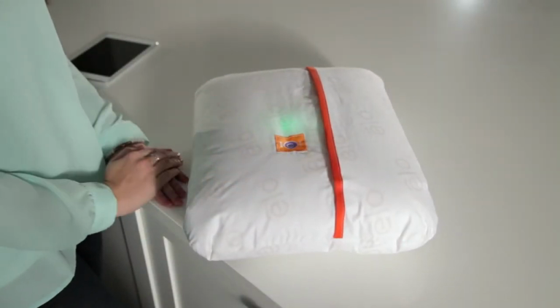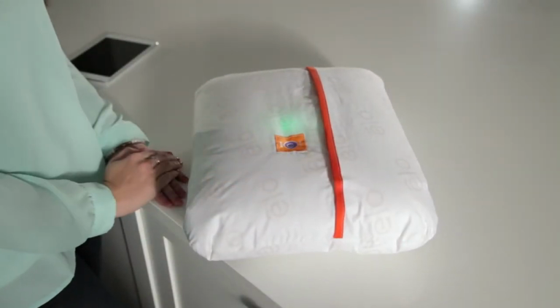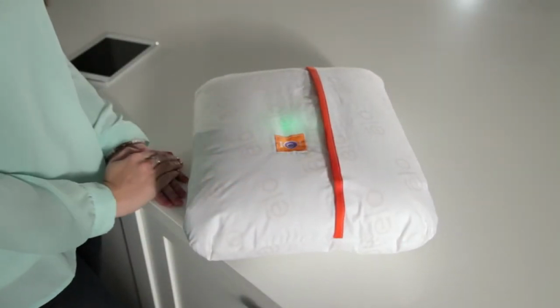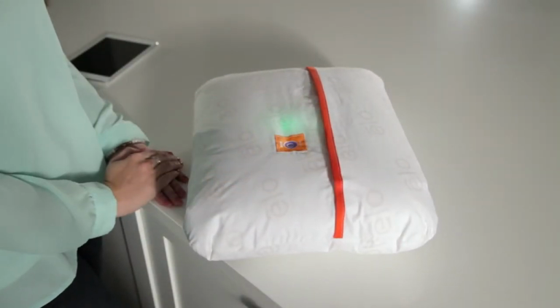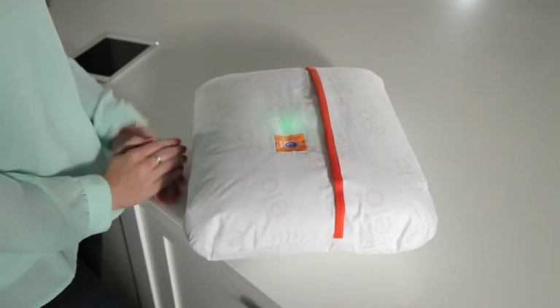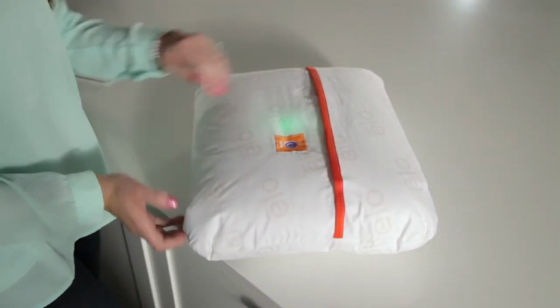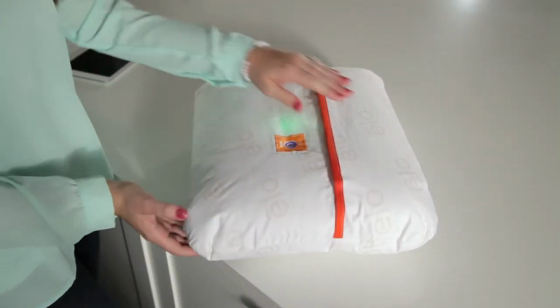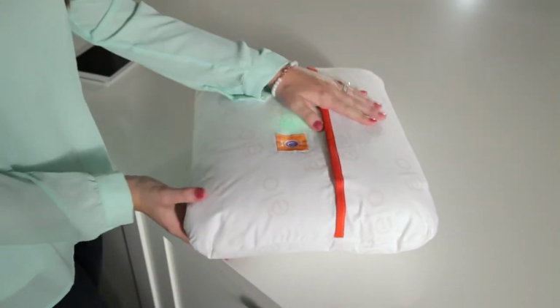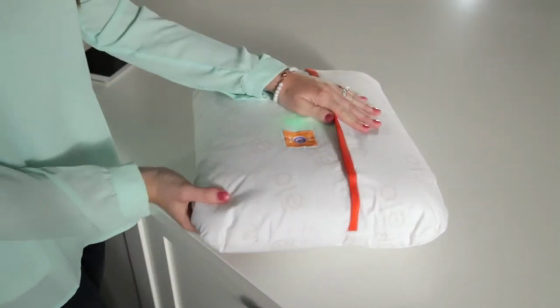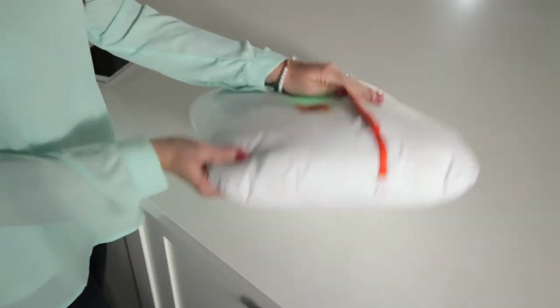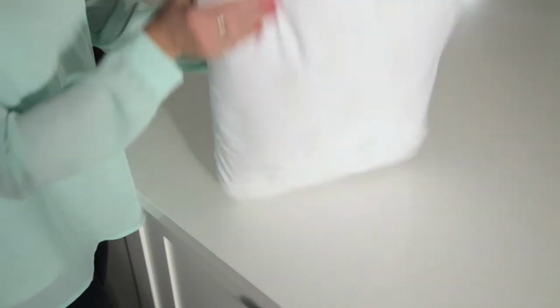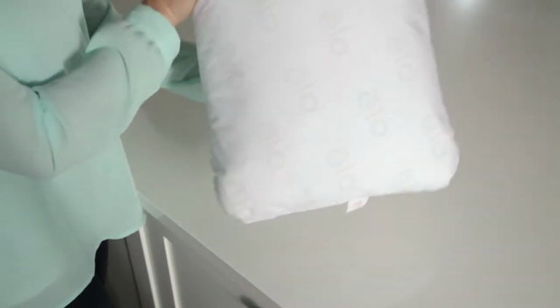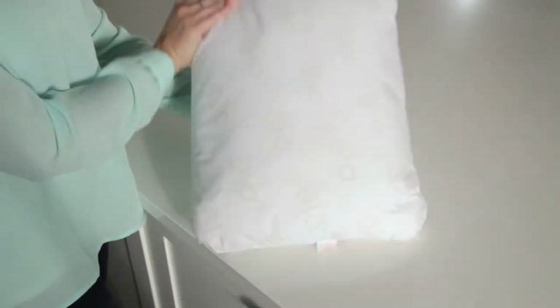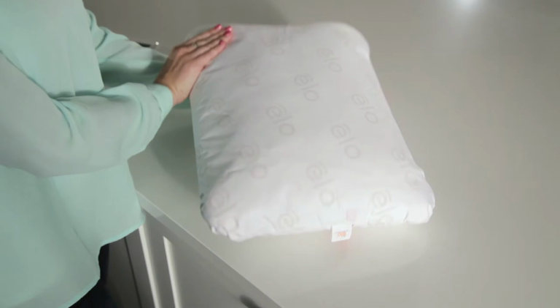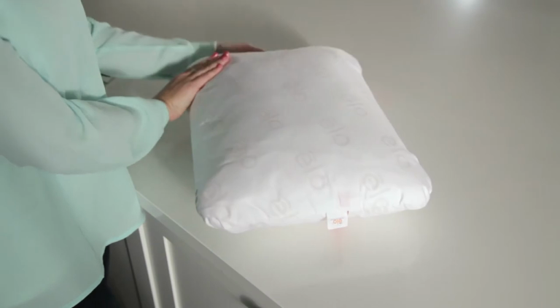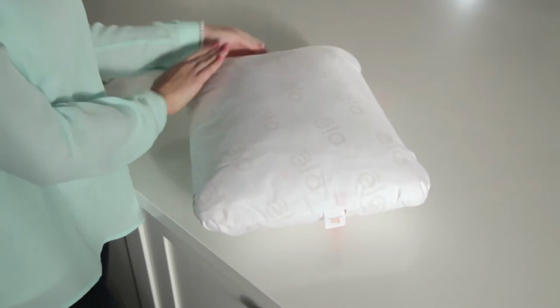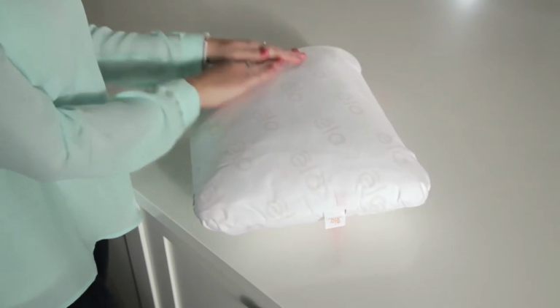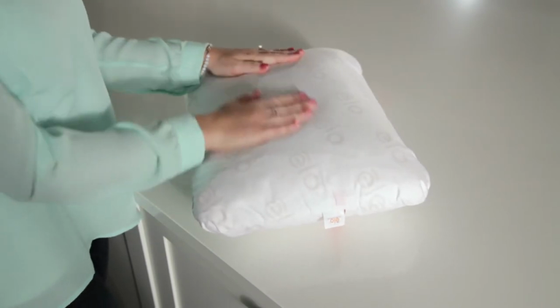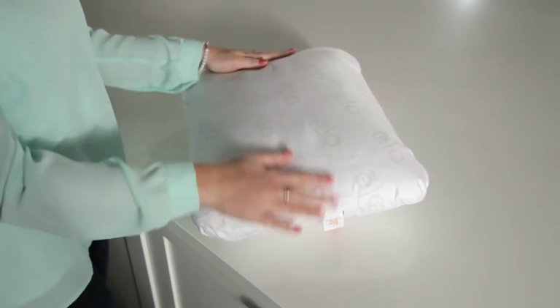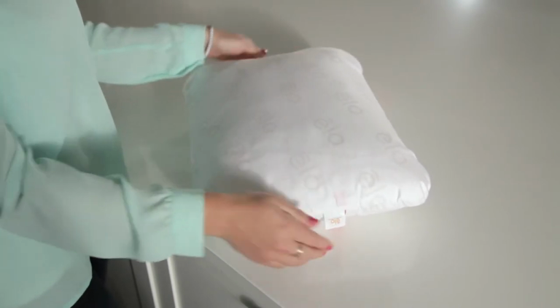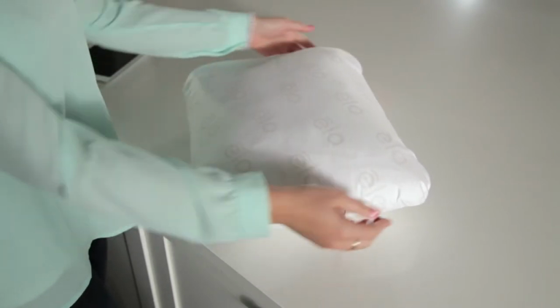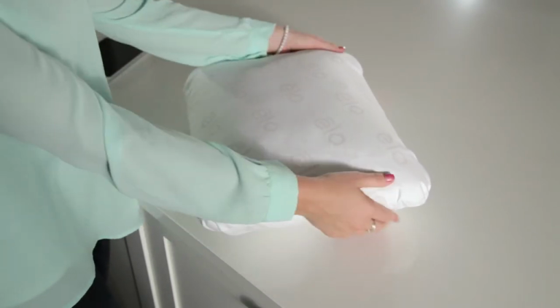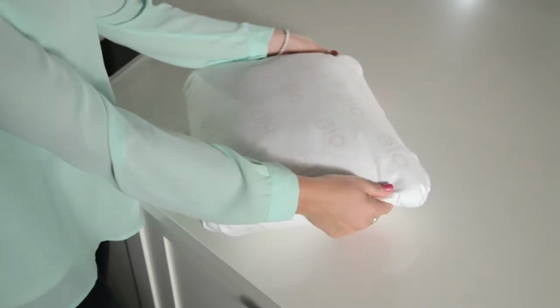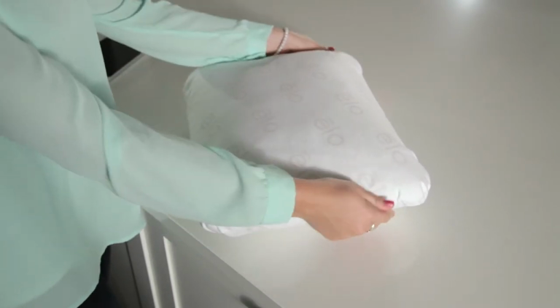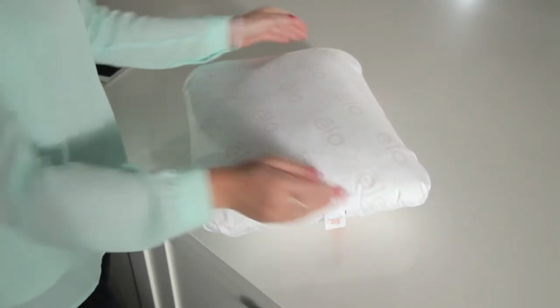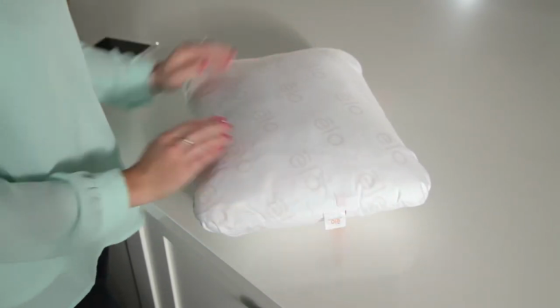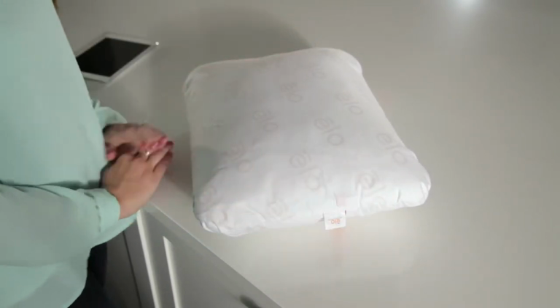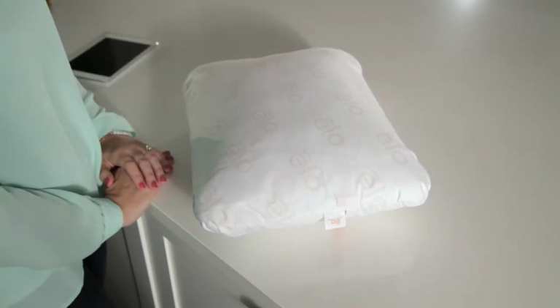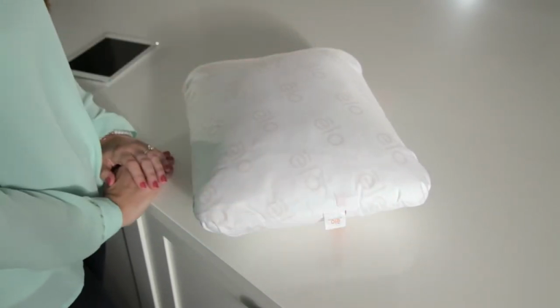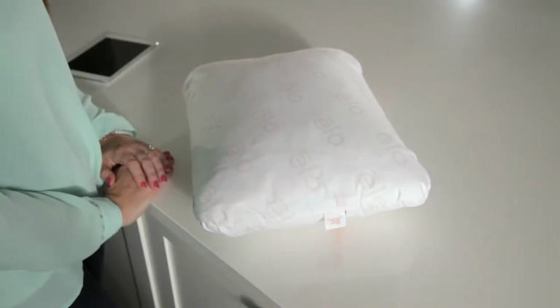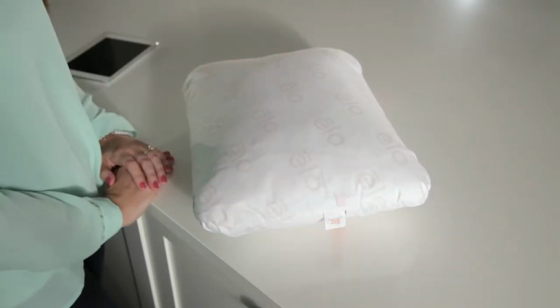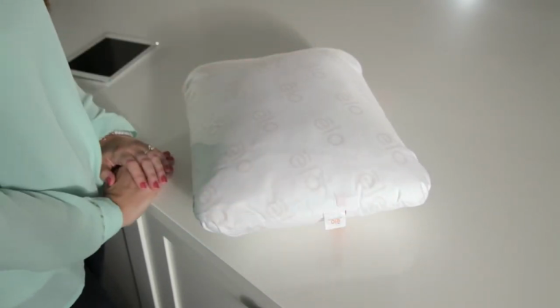When the batteries are close to done, you will hear: 'Please replace the batteries. Goodbye.'